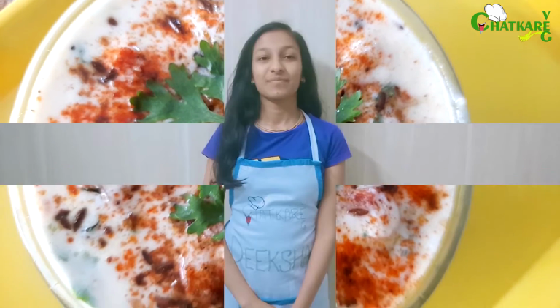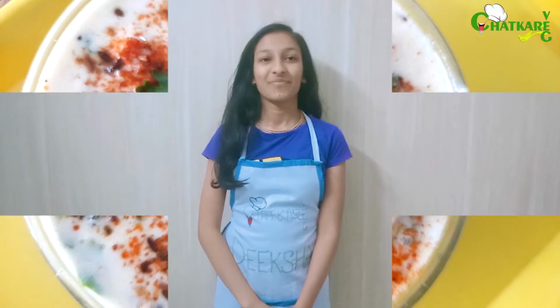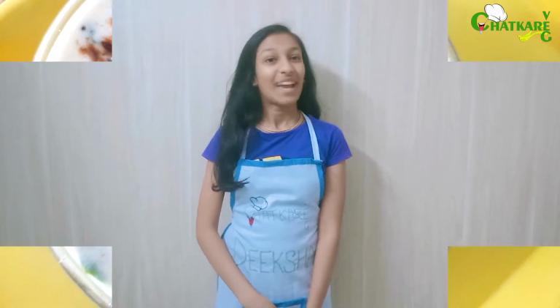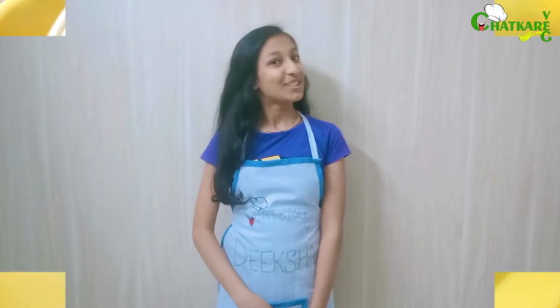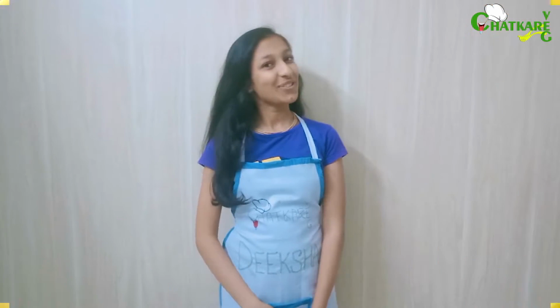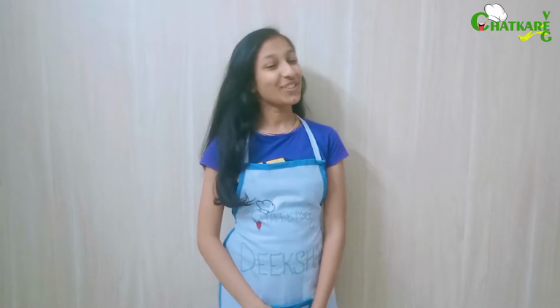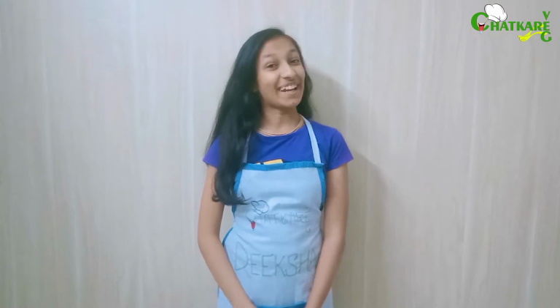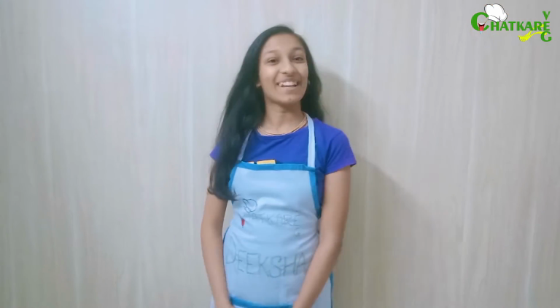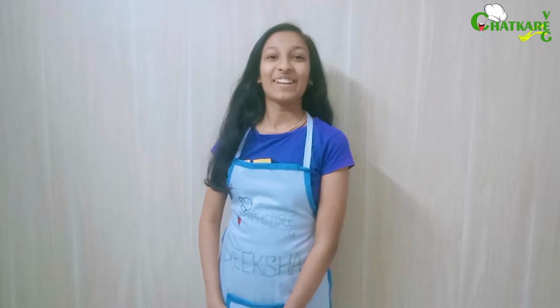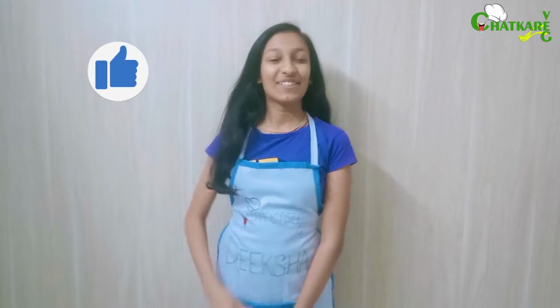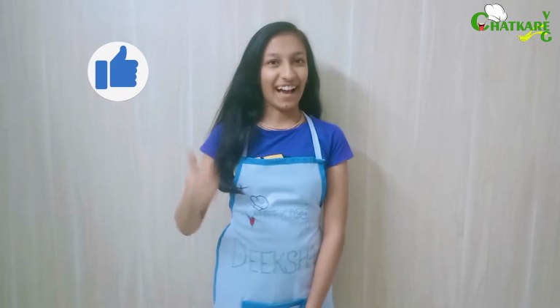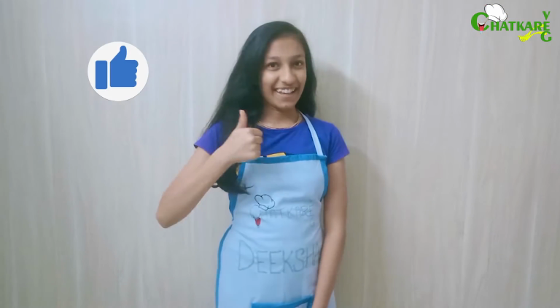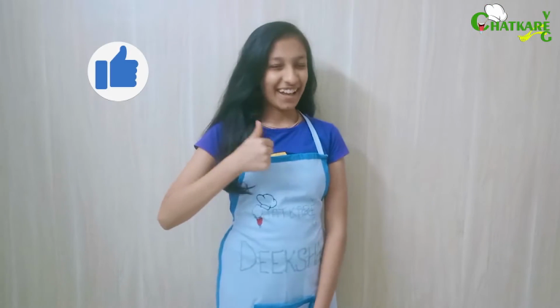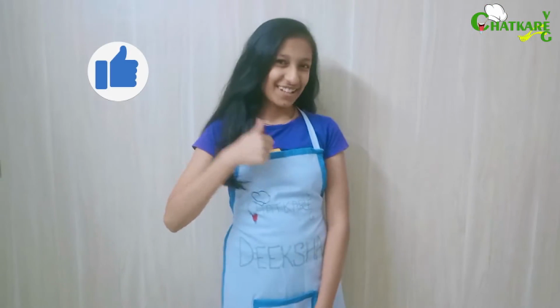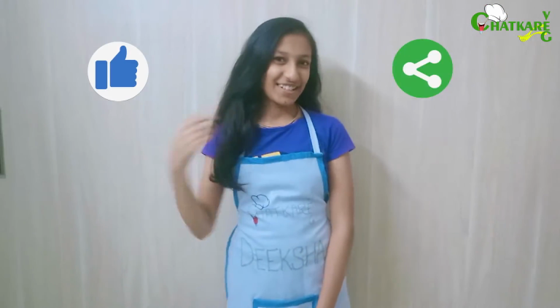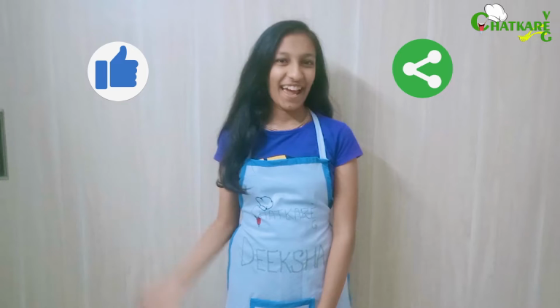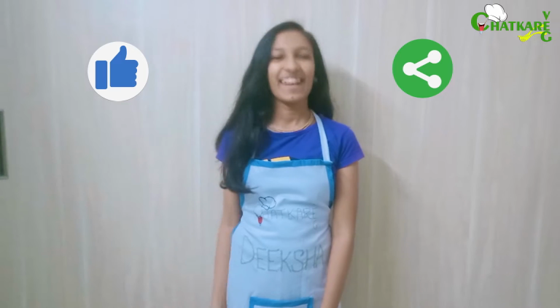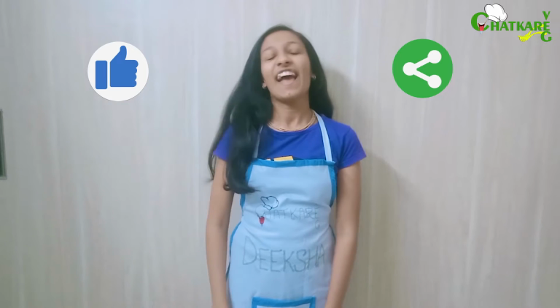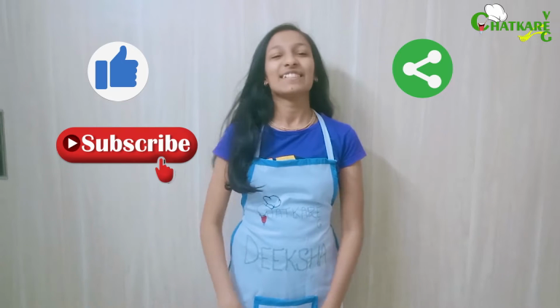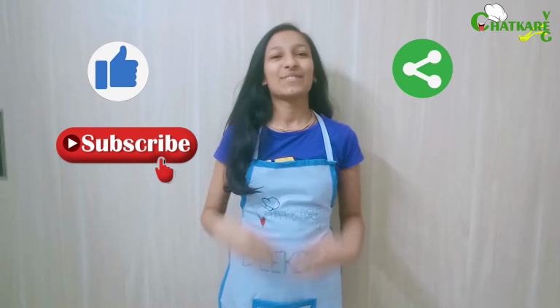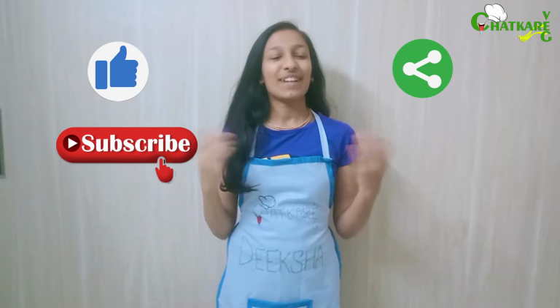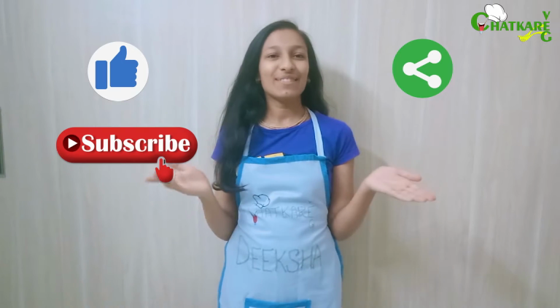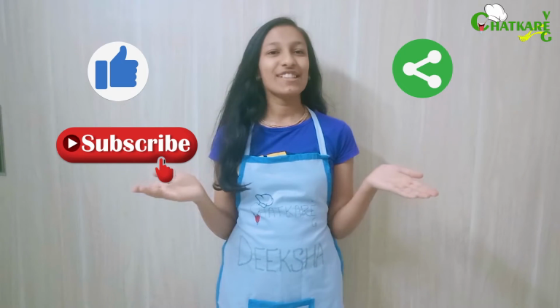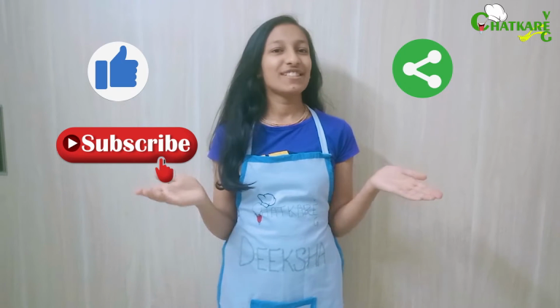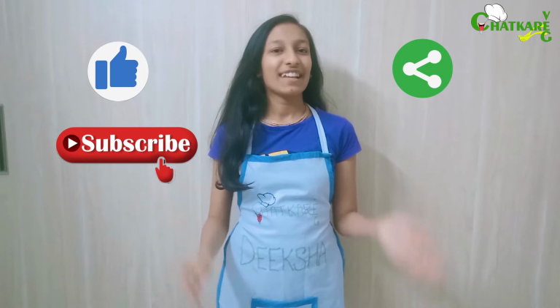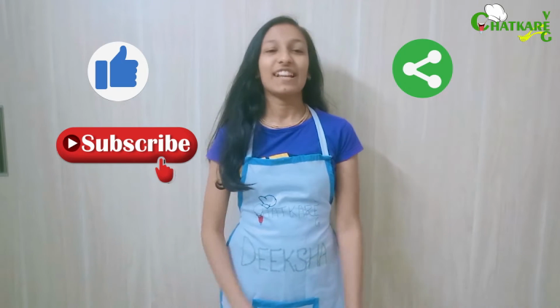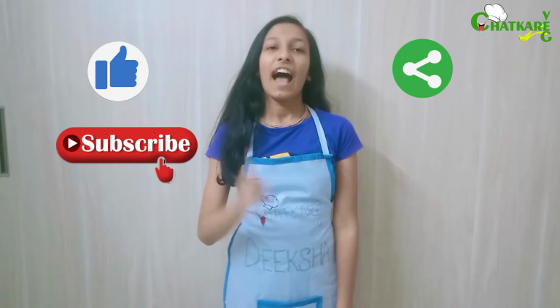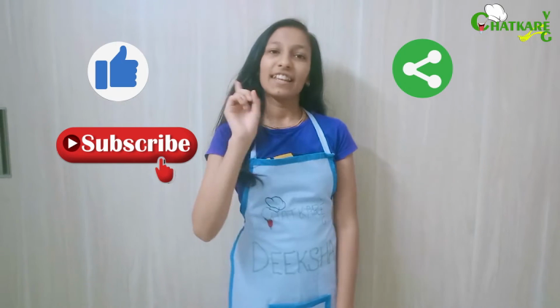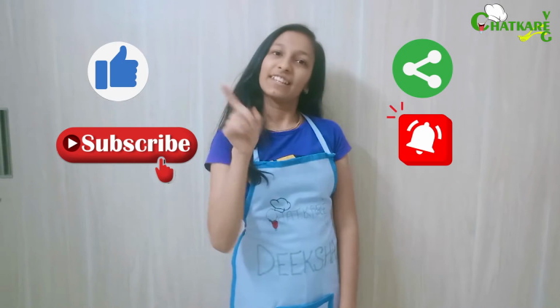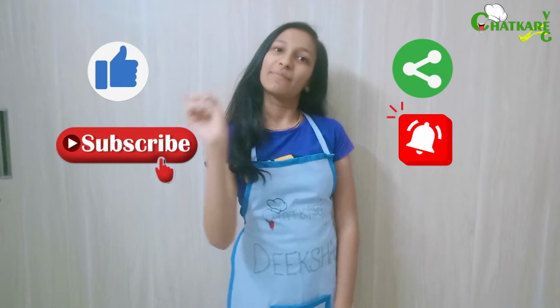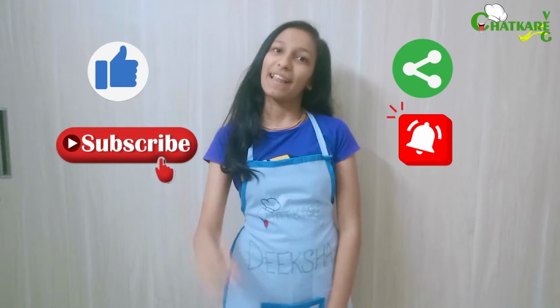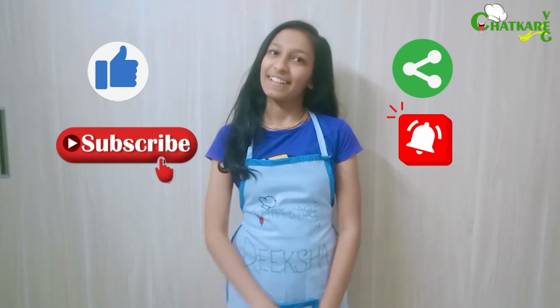Don't forget to like, share, and subscribe to this channel and hit the bell icon.